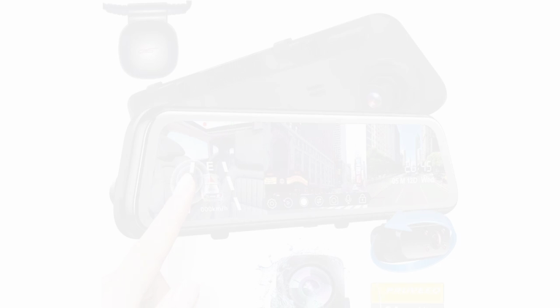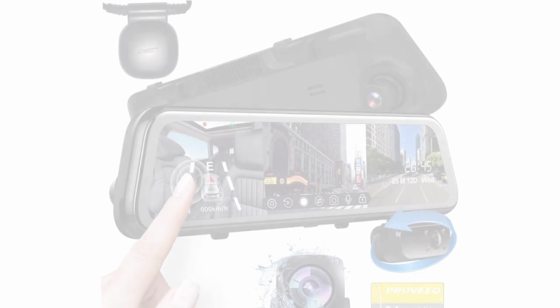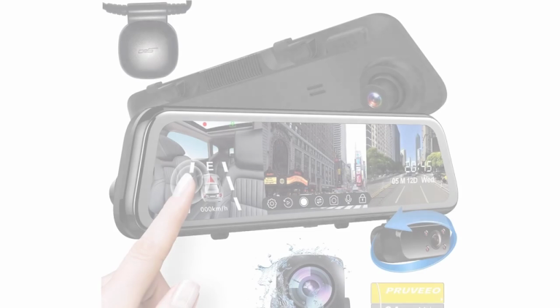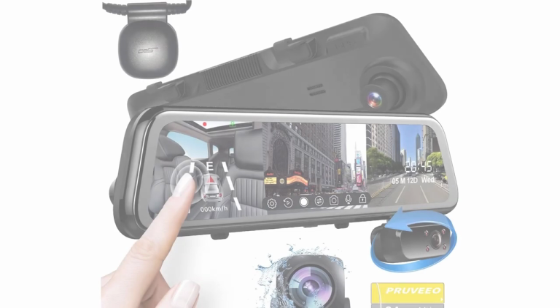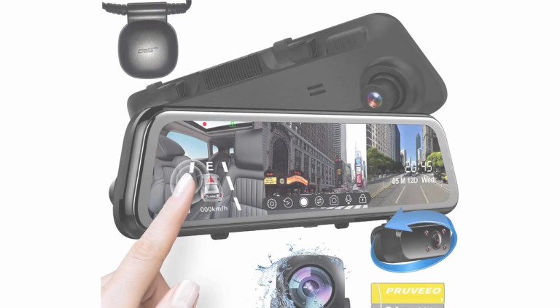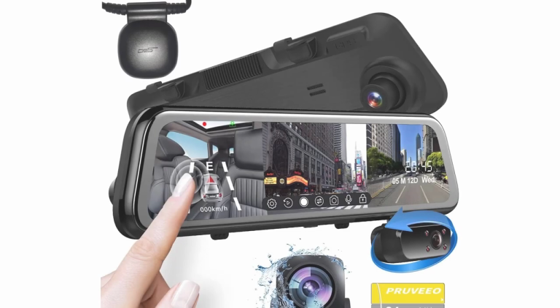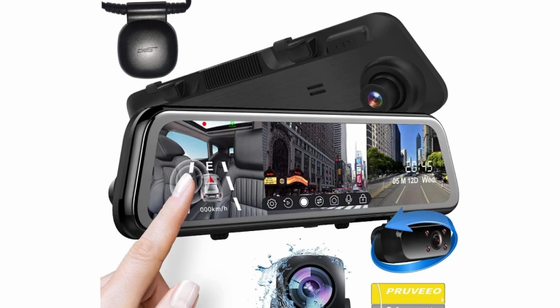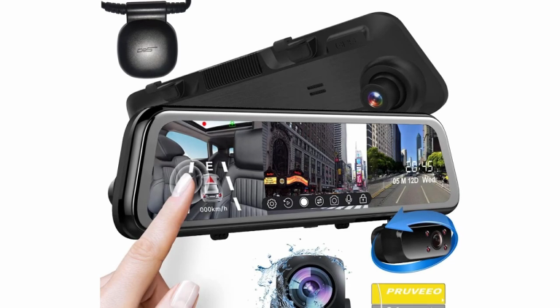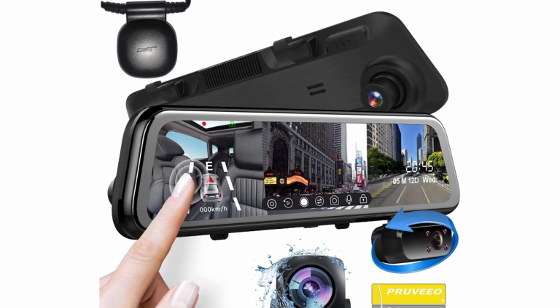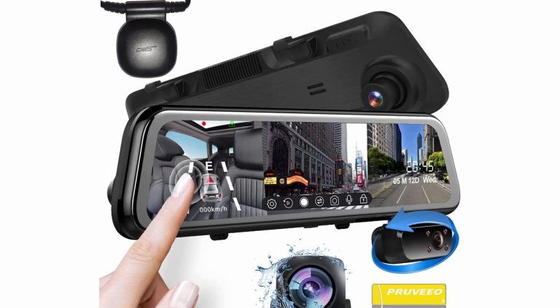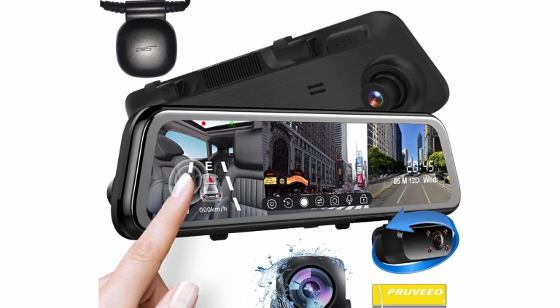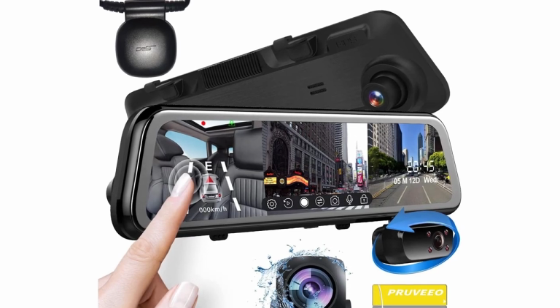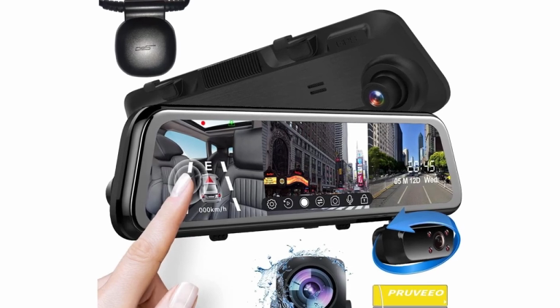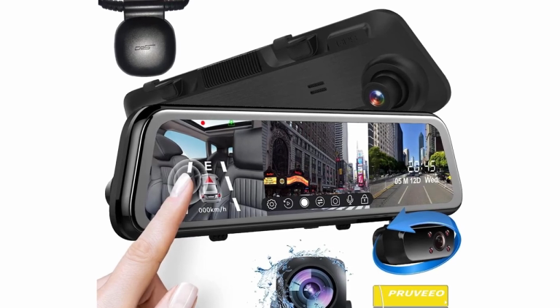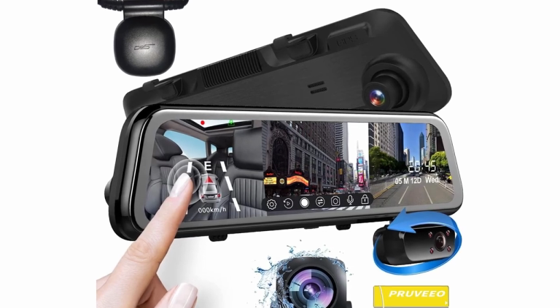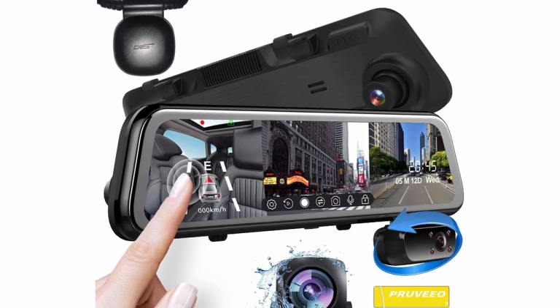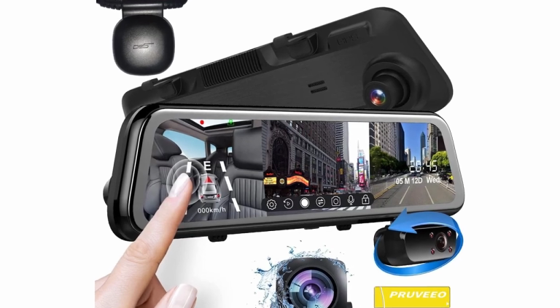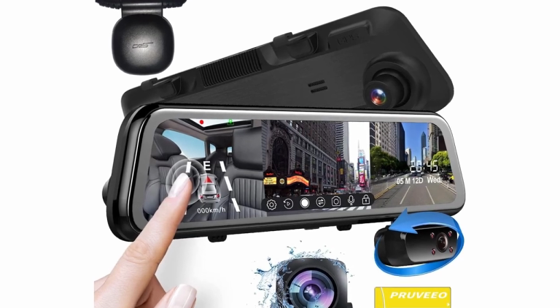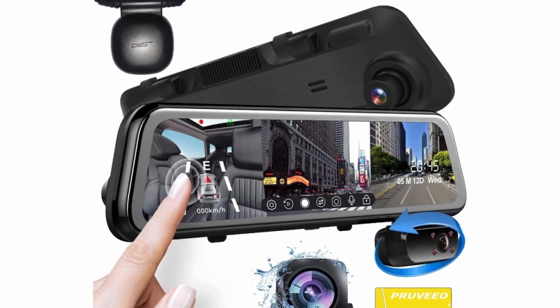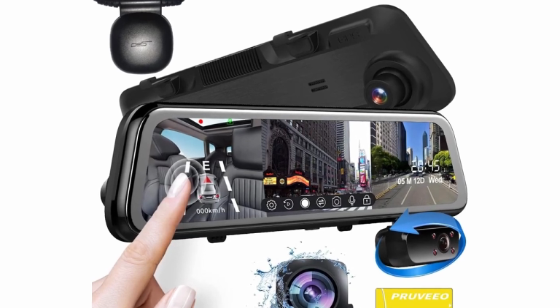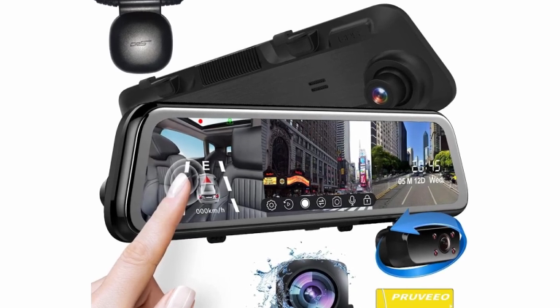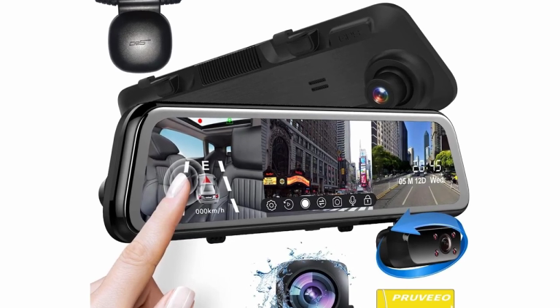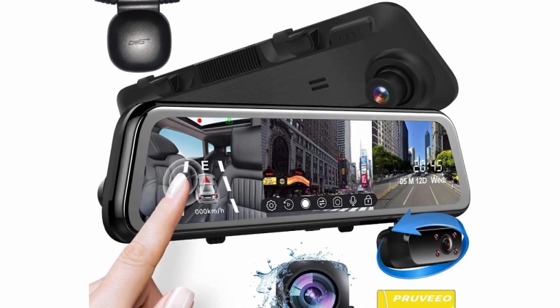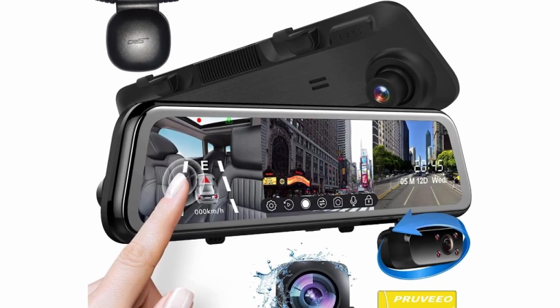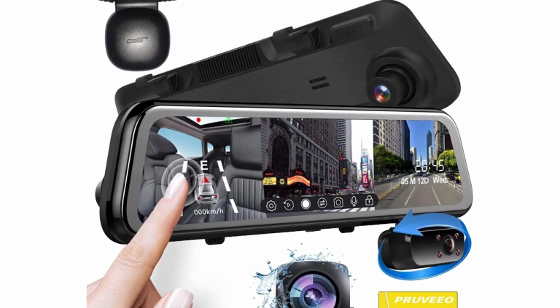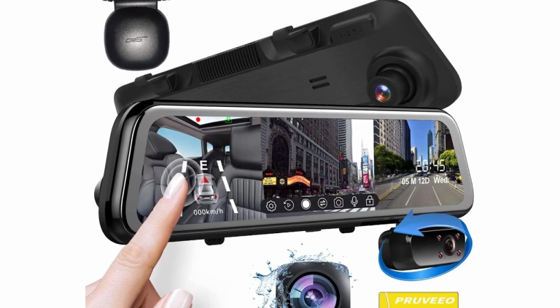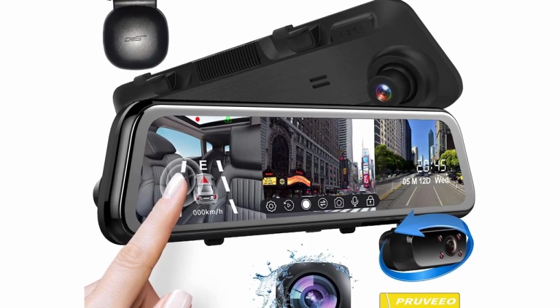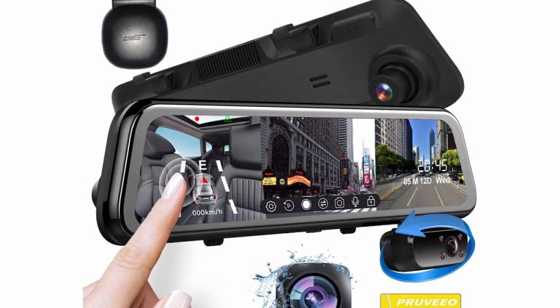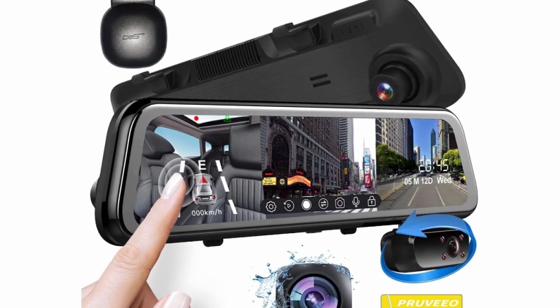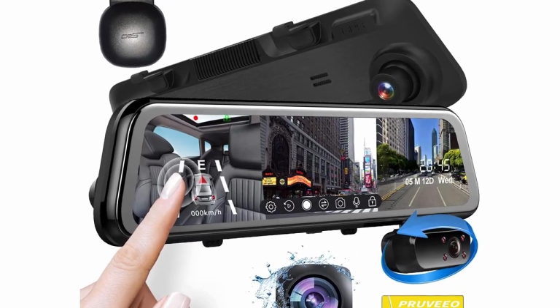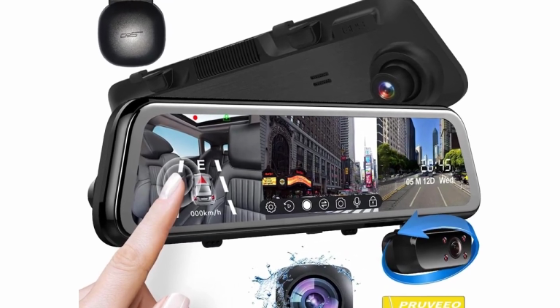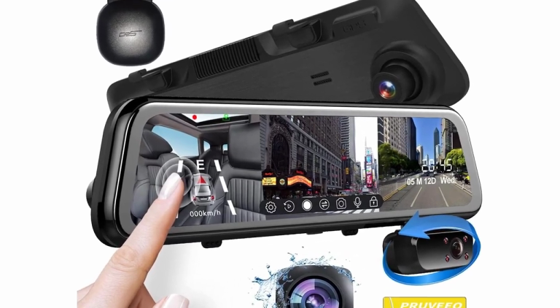Hi guys, today's video we're going to check out the 5 best mirror dash cams on the market.